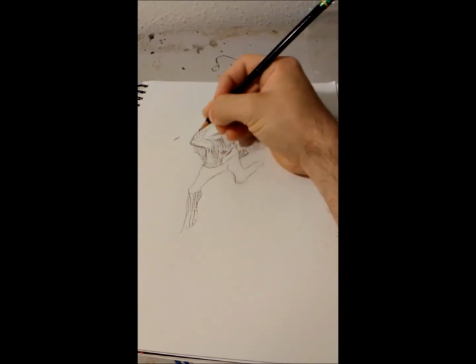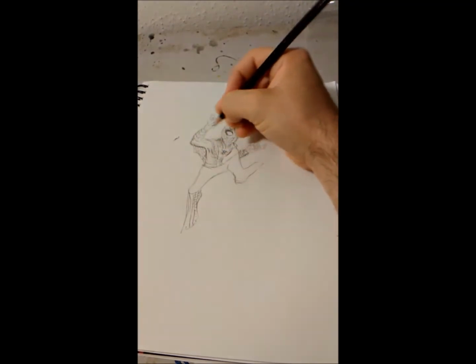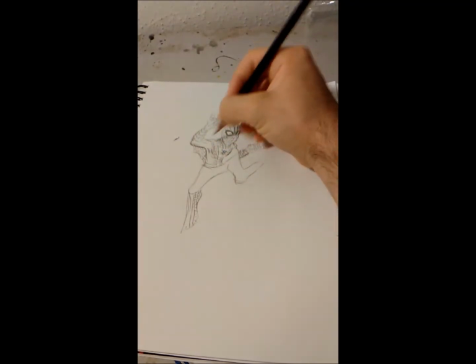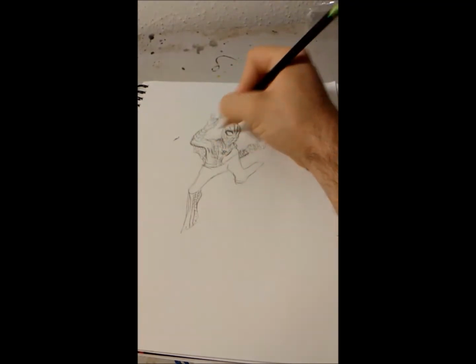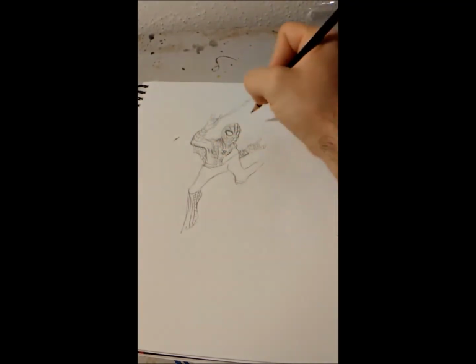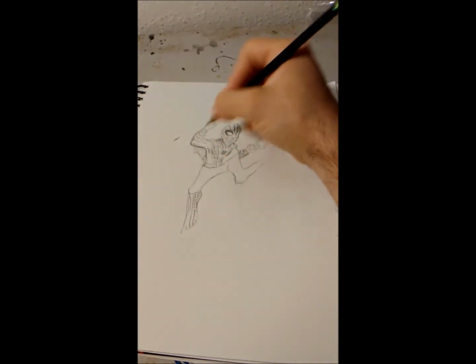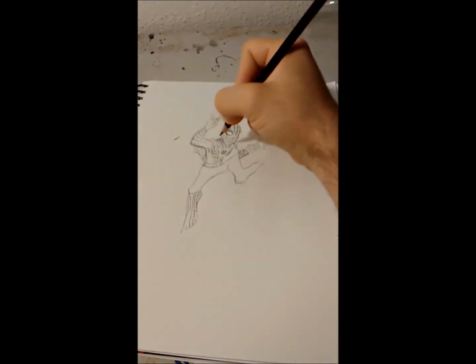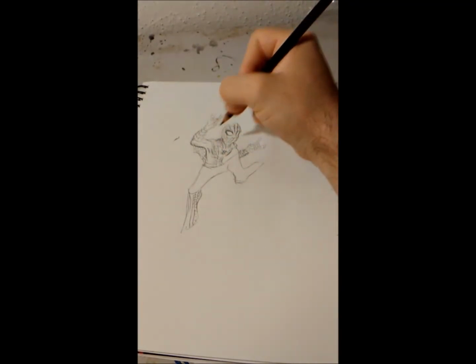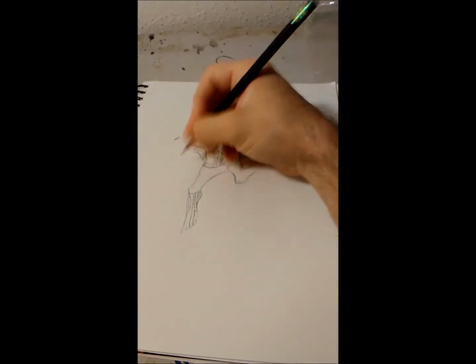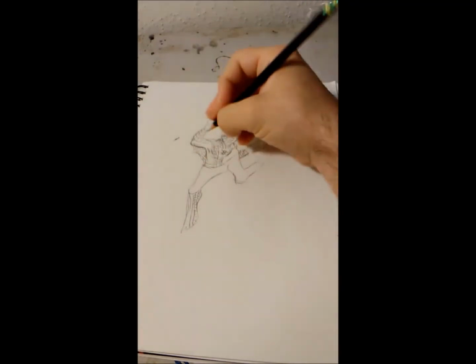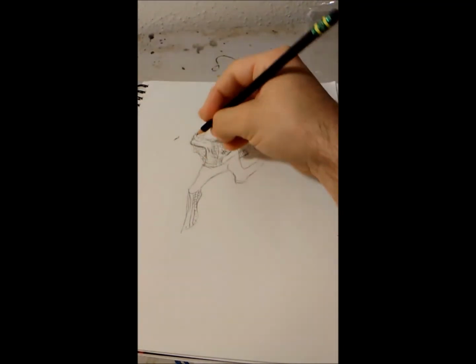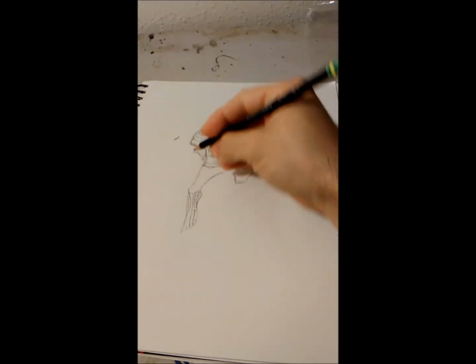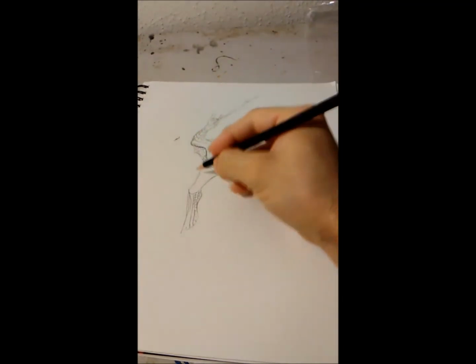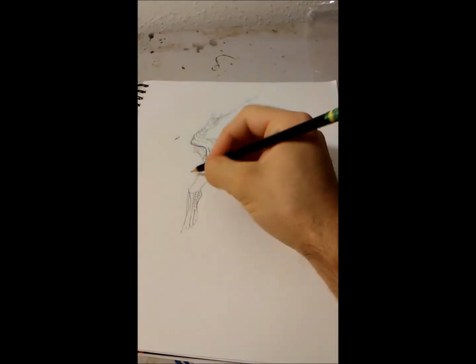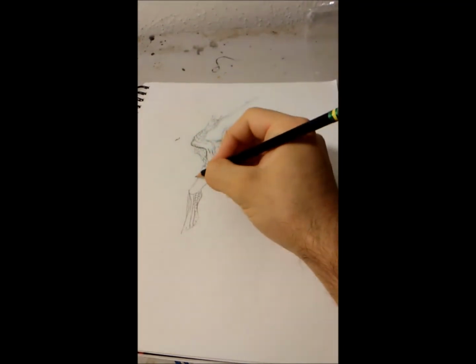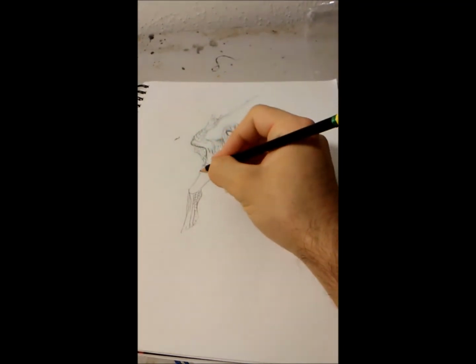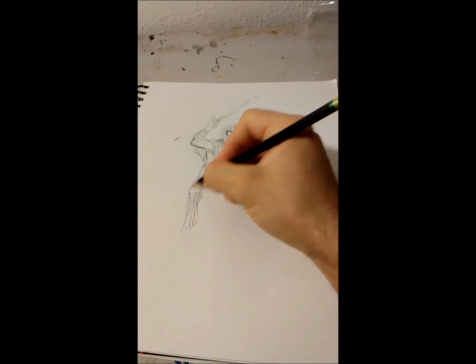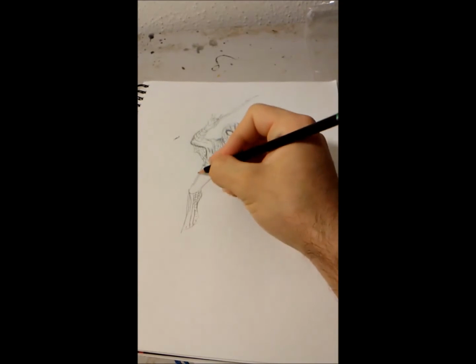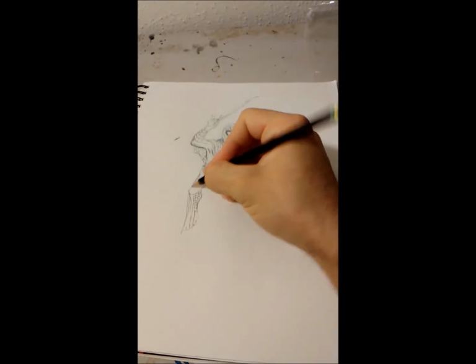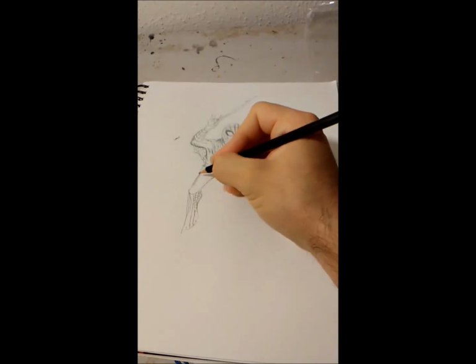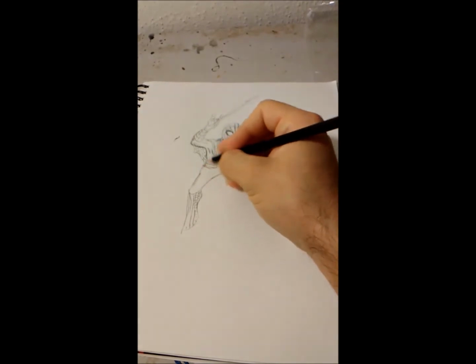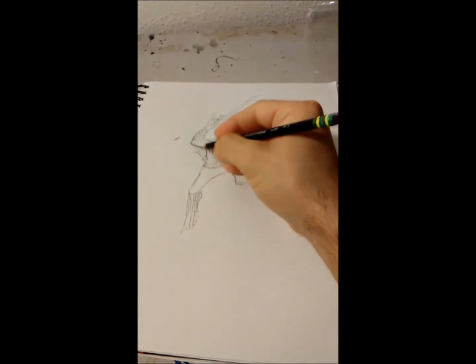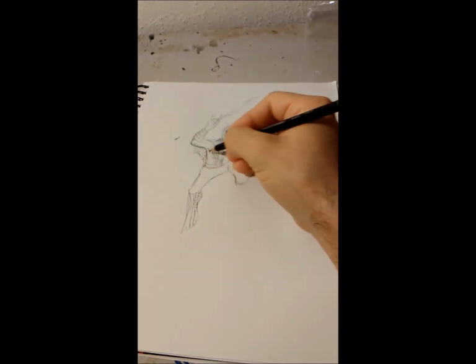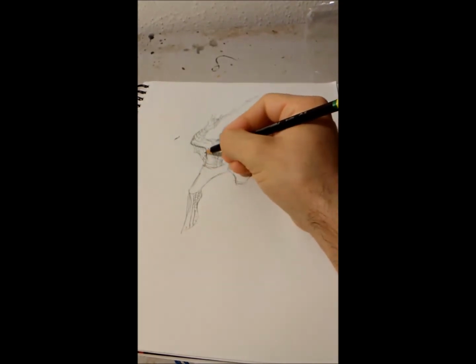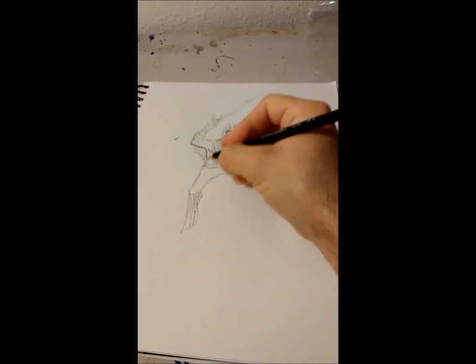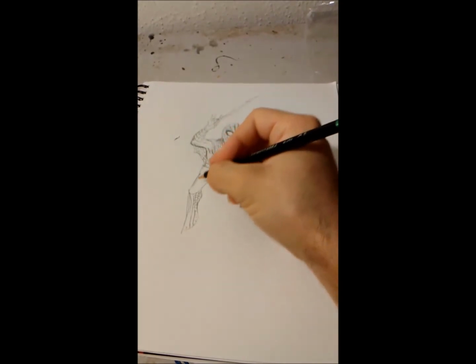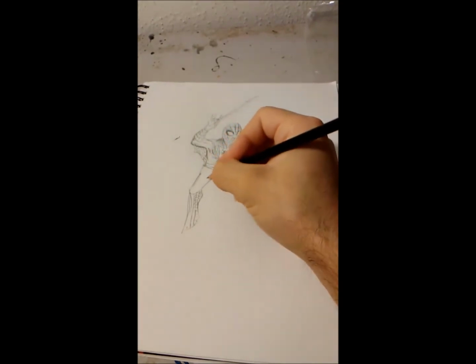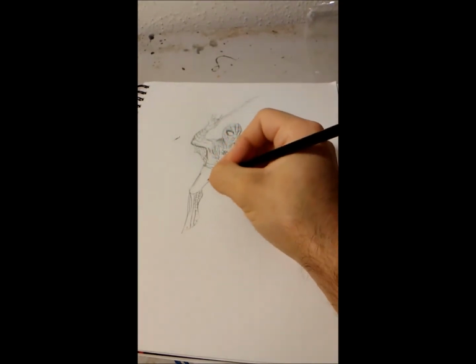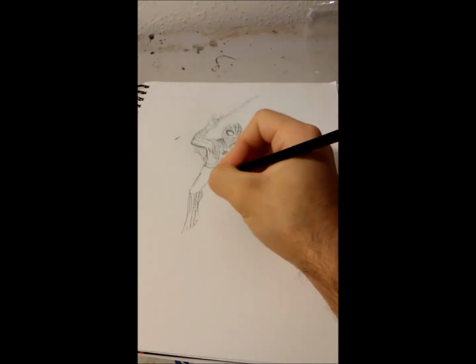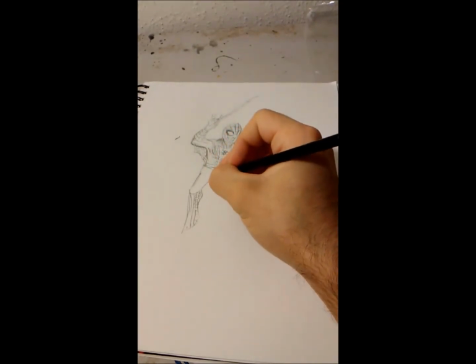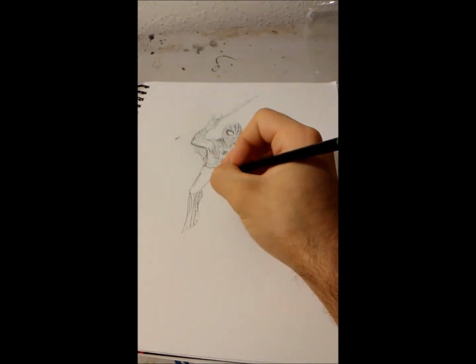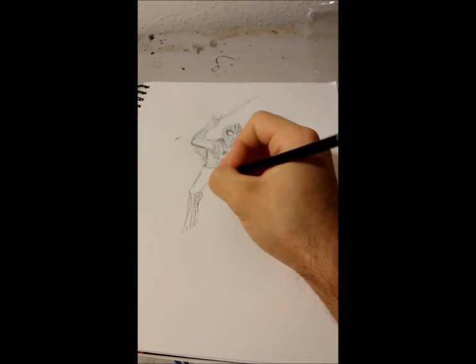I'll darken the back arm so that it can differentiate from the back webbing.